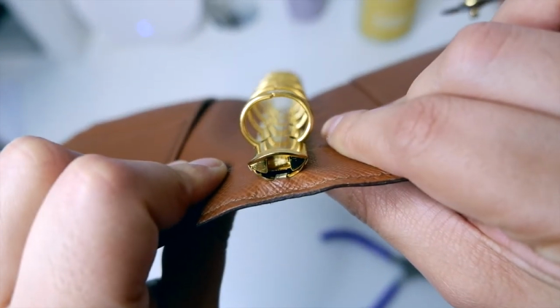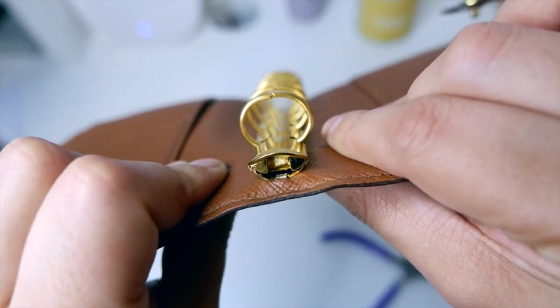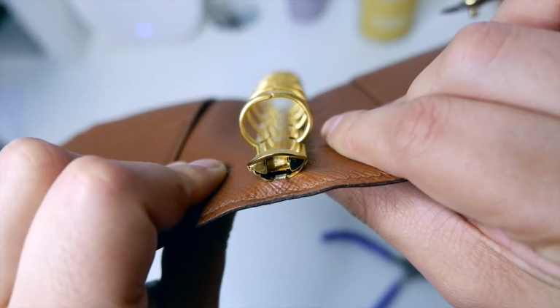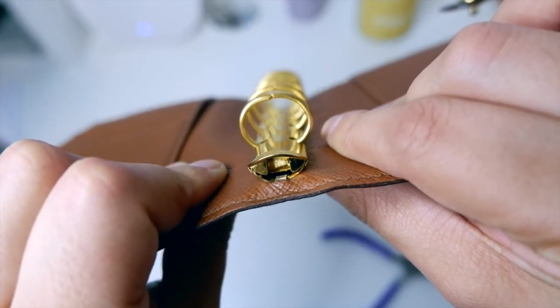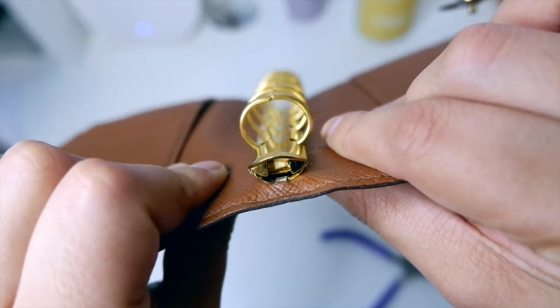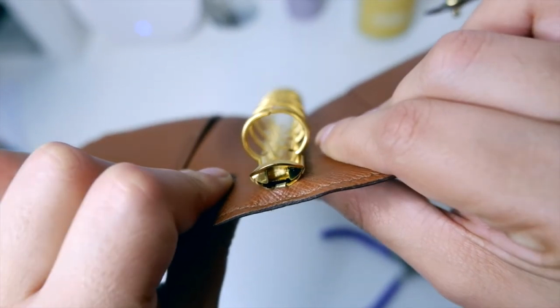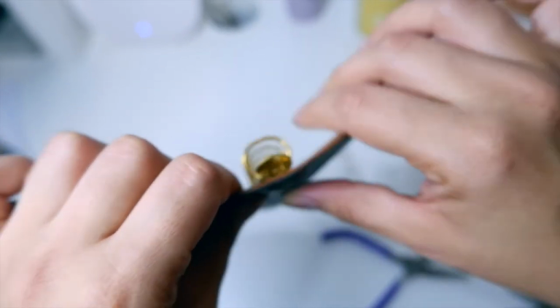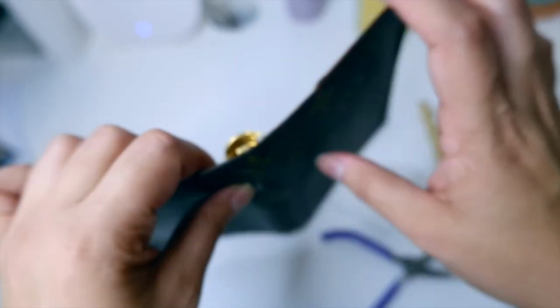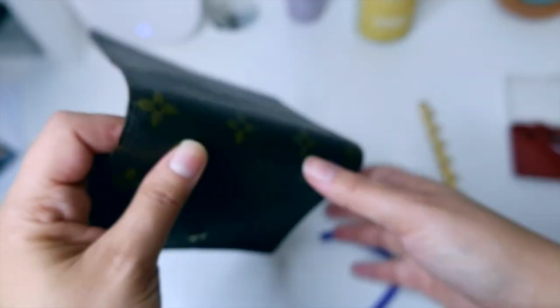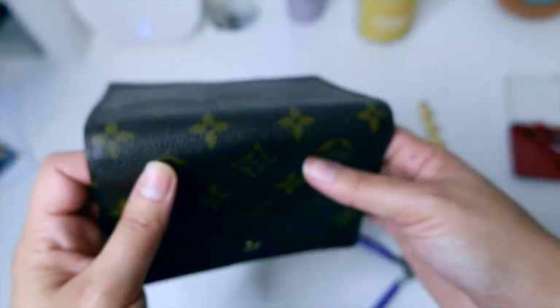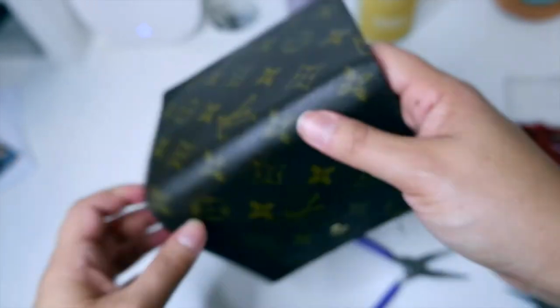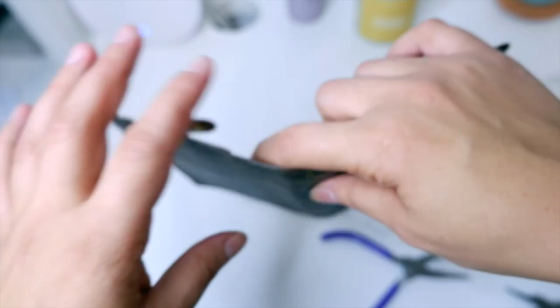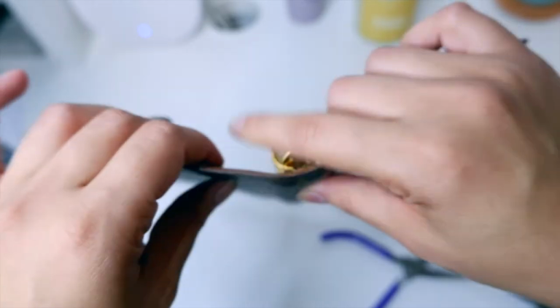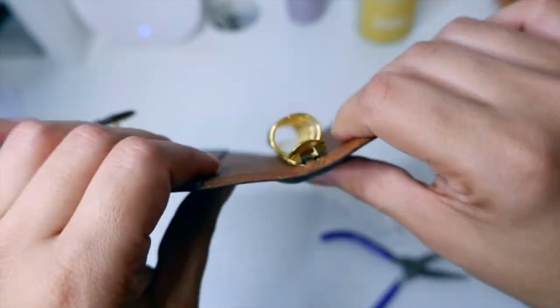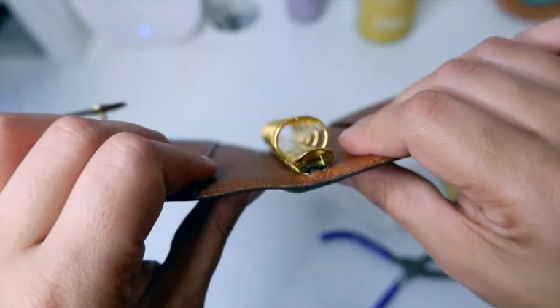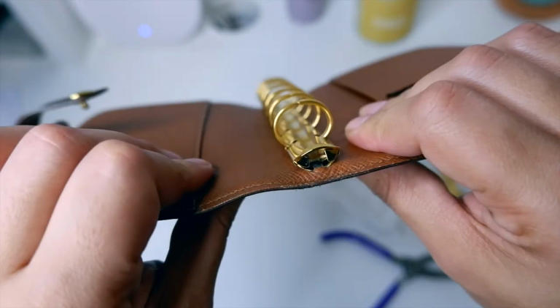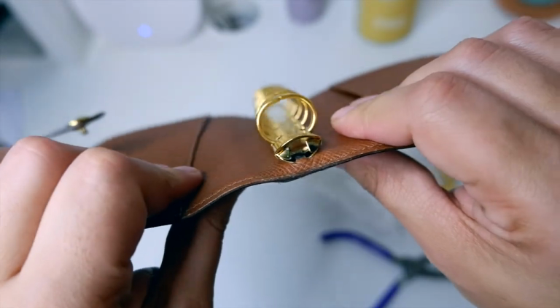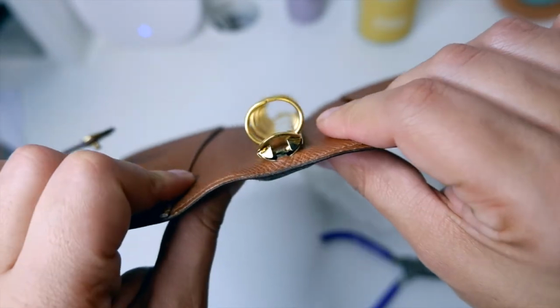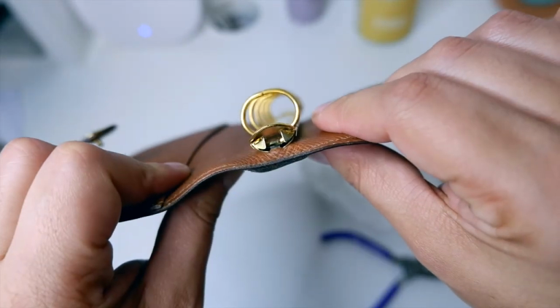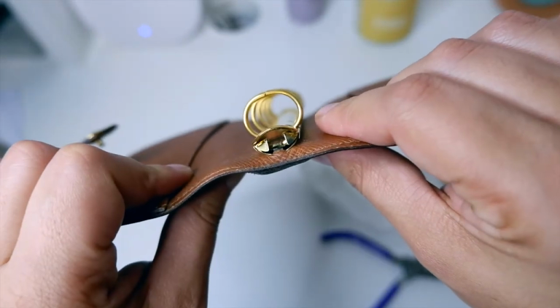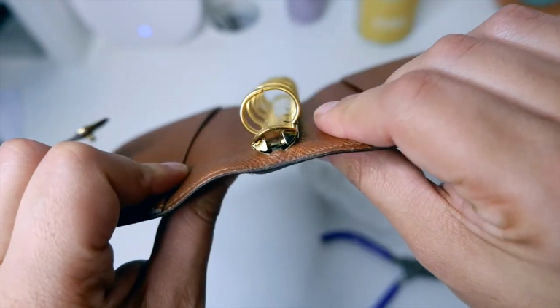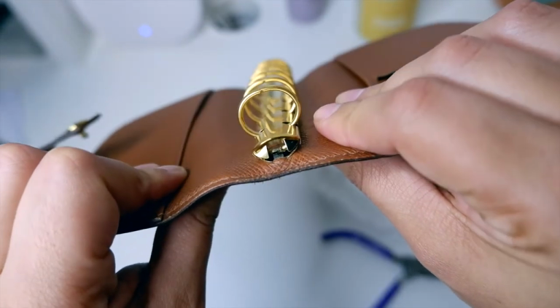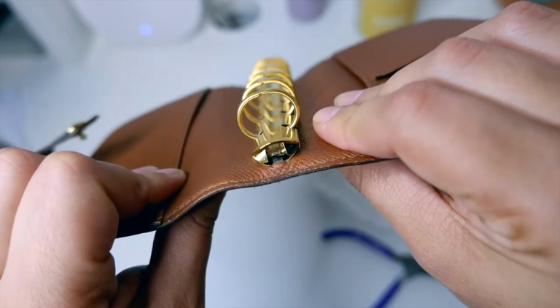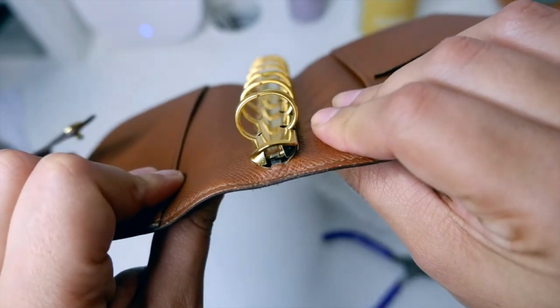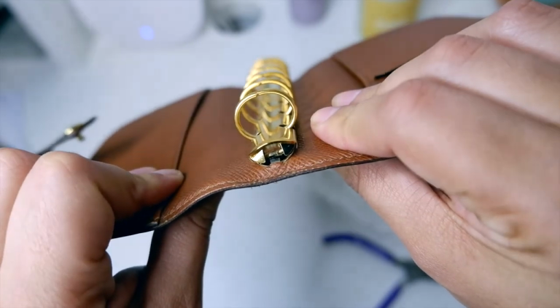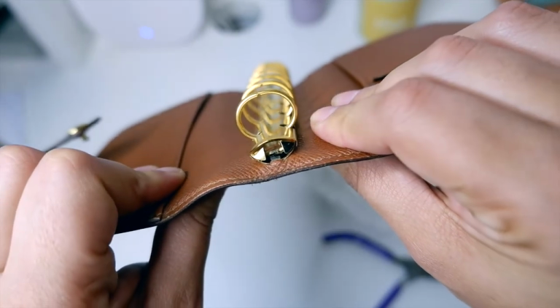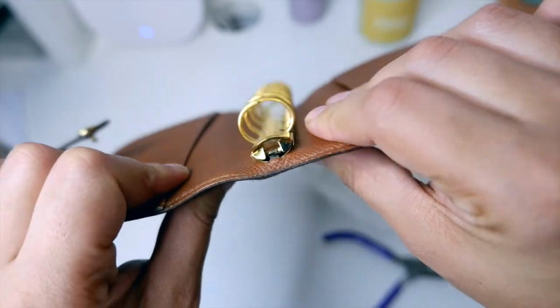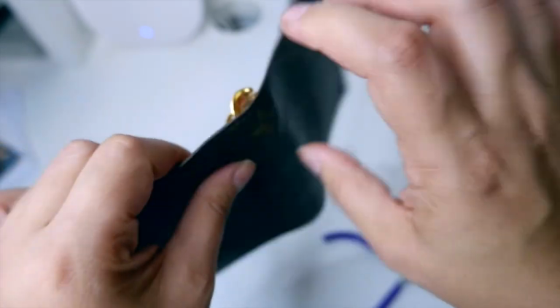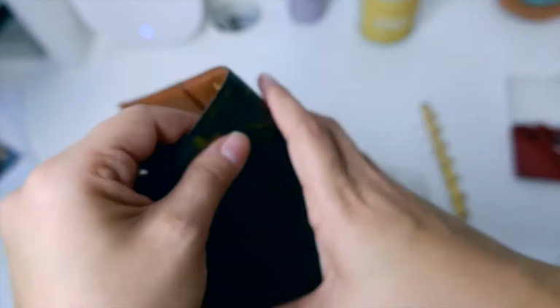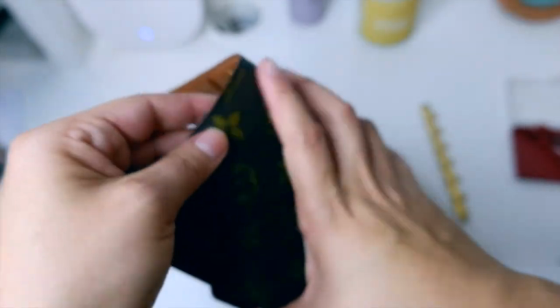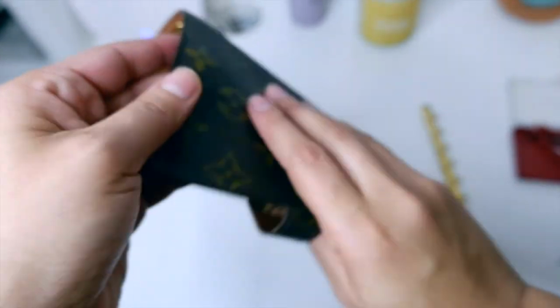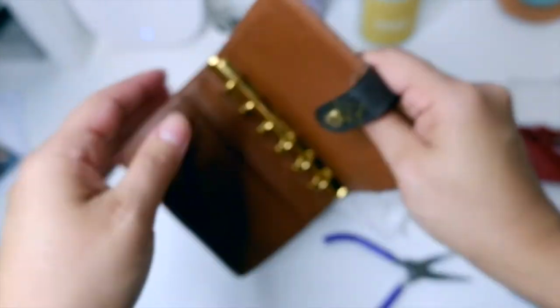Now you can fit almost twice as many inserts as you could before — crazy!